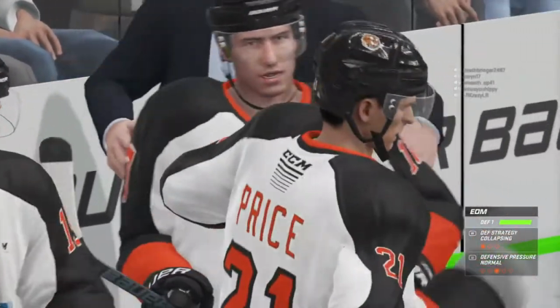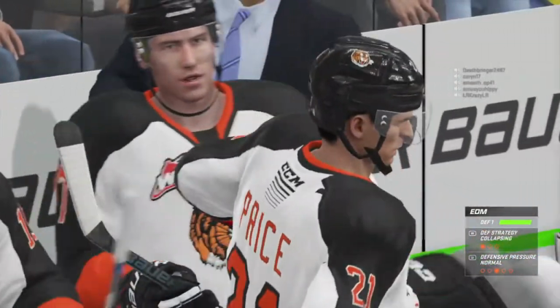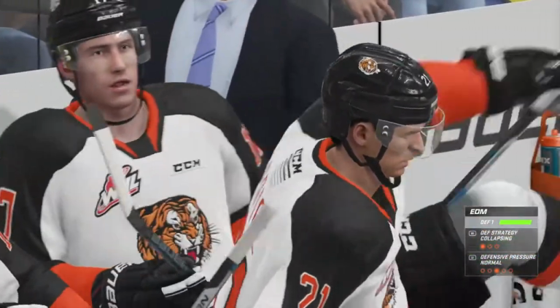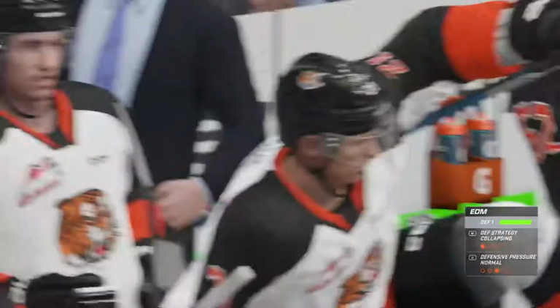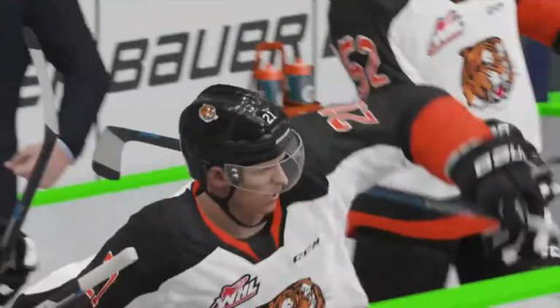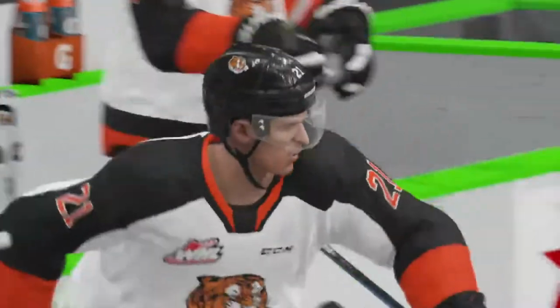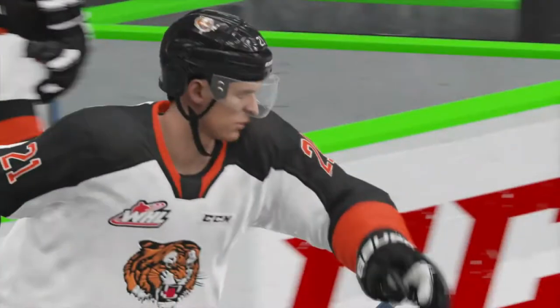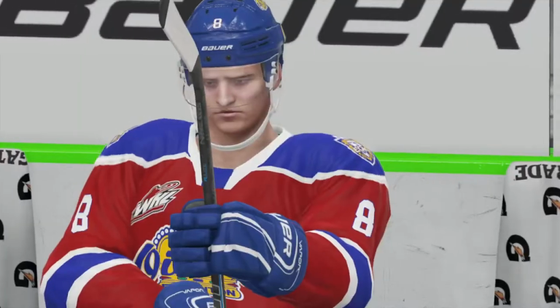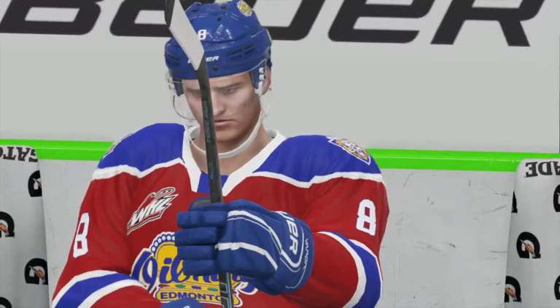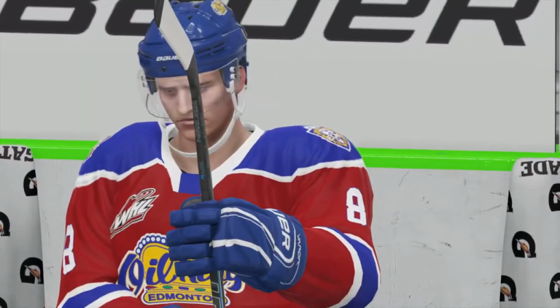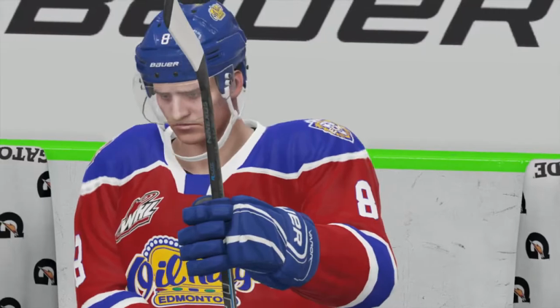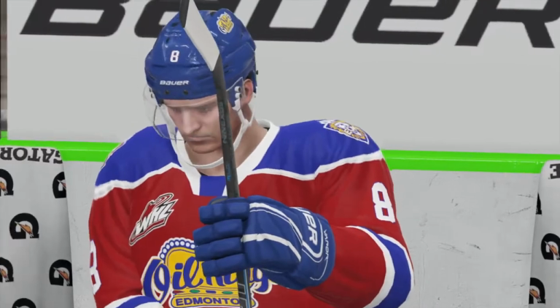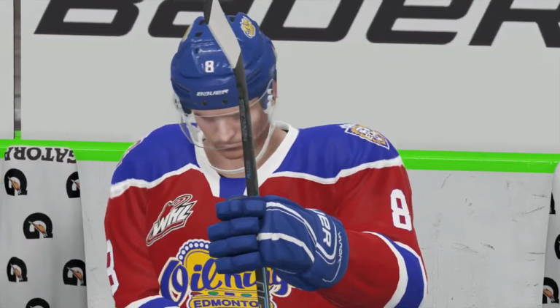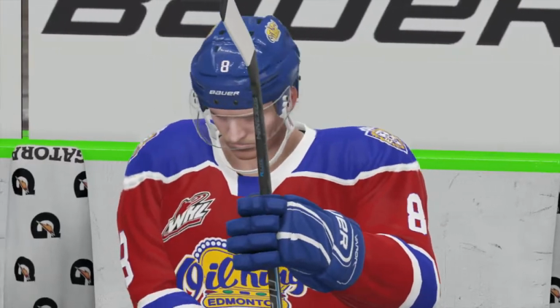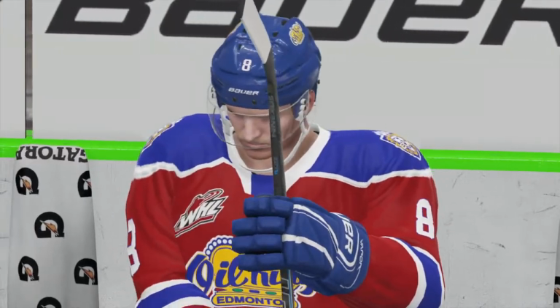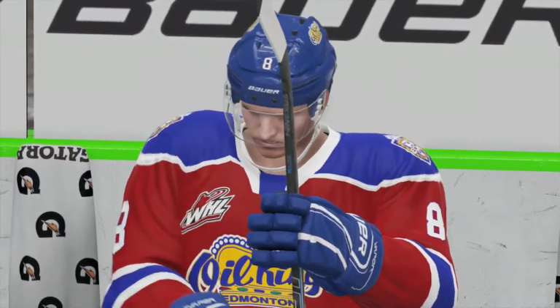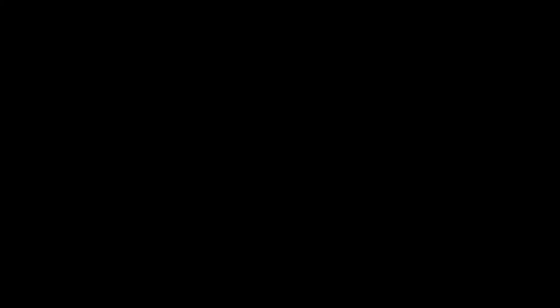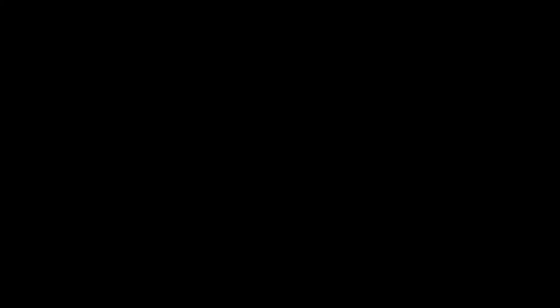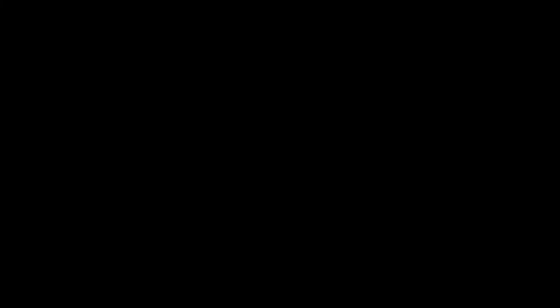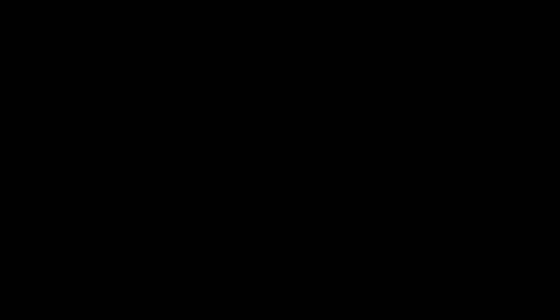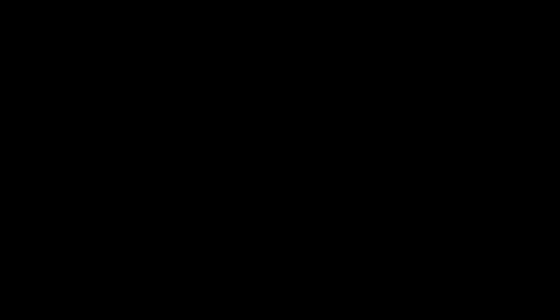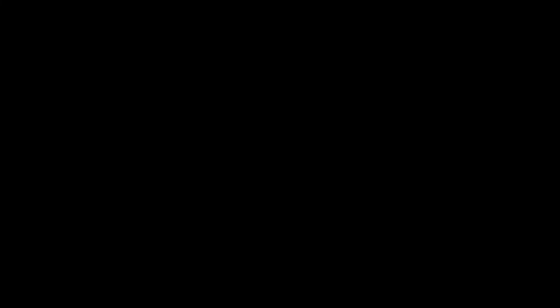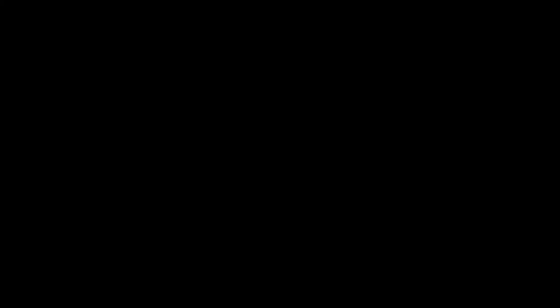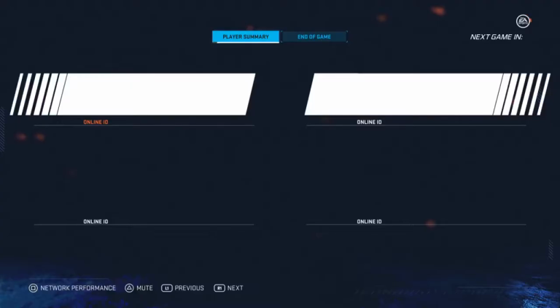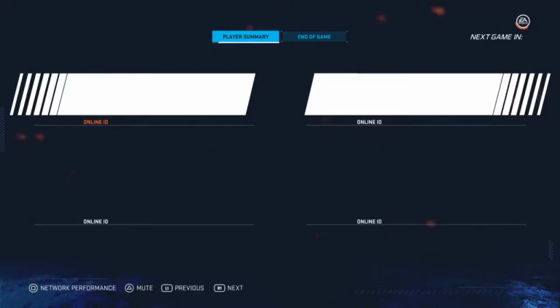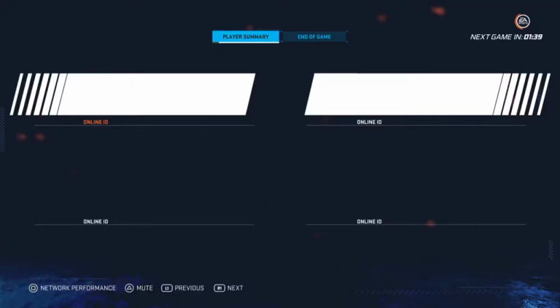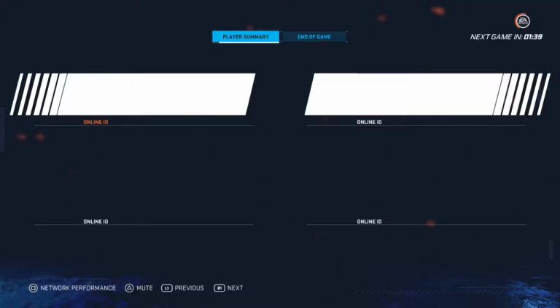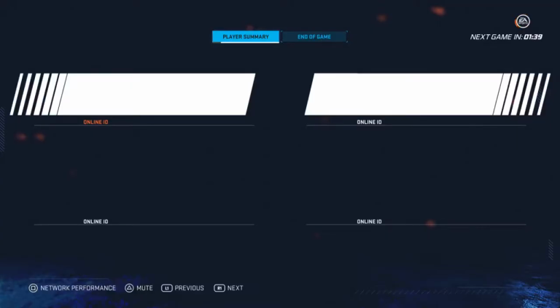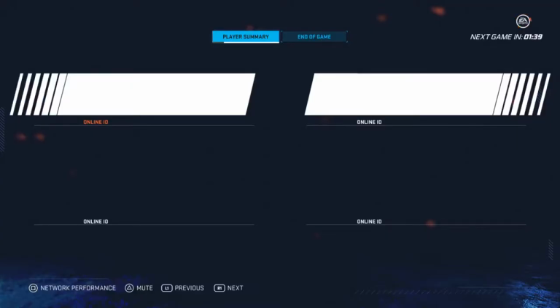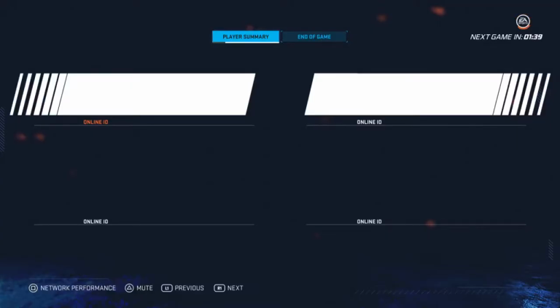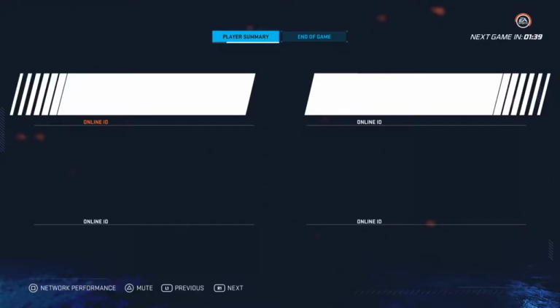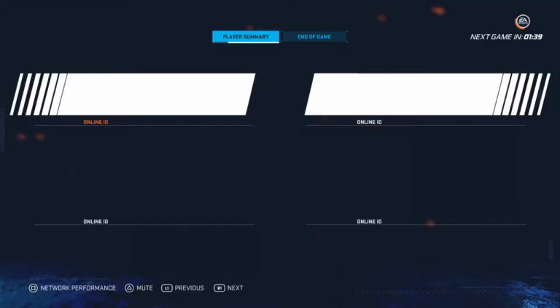They look at it and say, hey, we controlled play at certain points, we had a better face-off percentage, but just not enough.